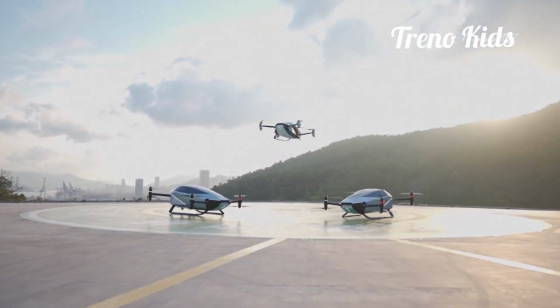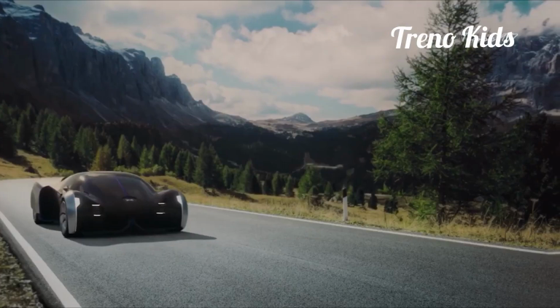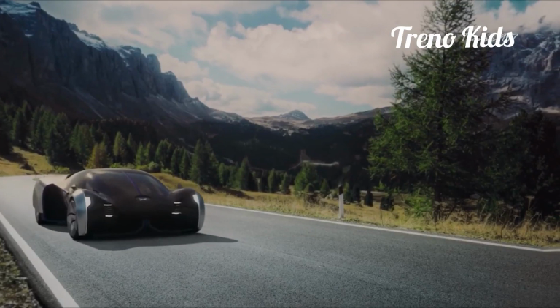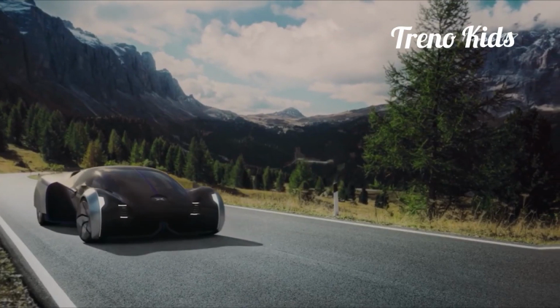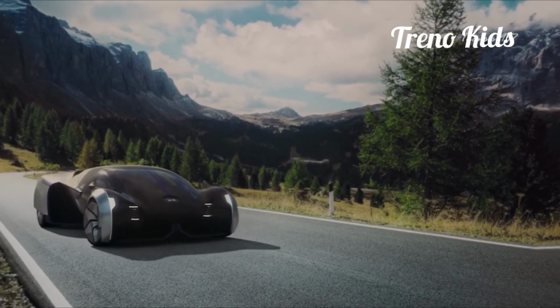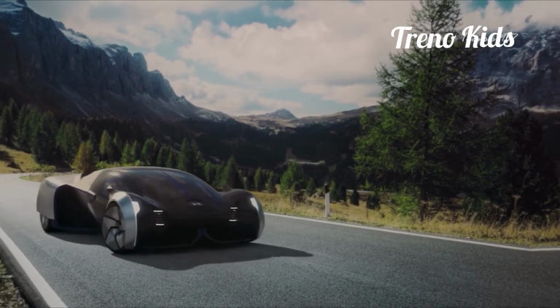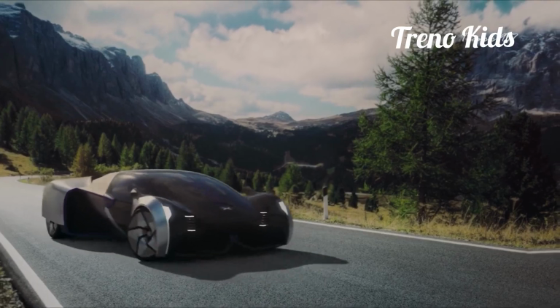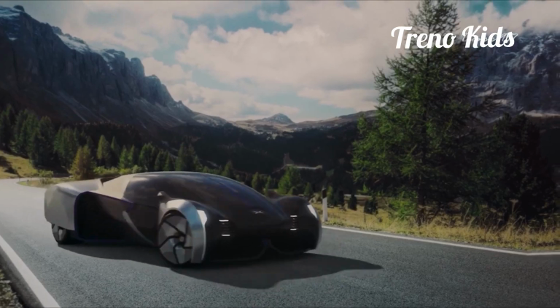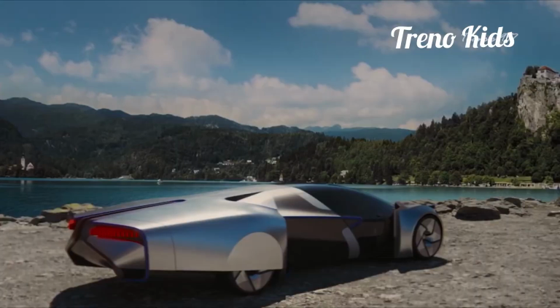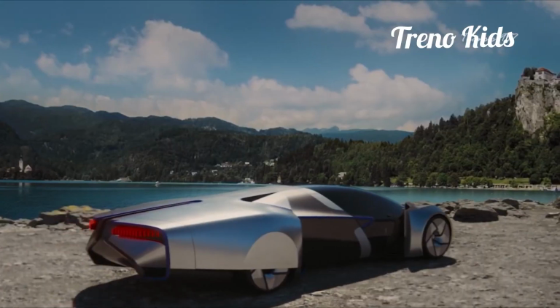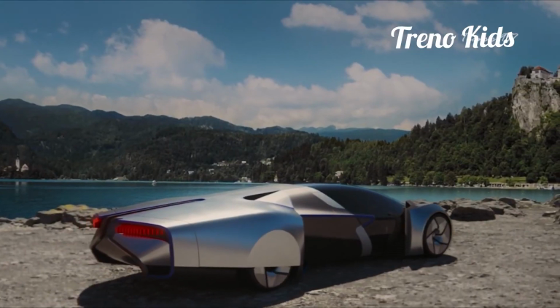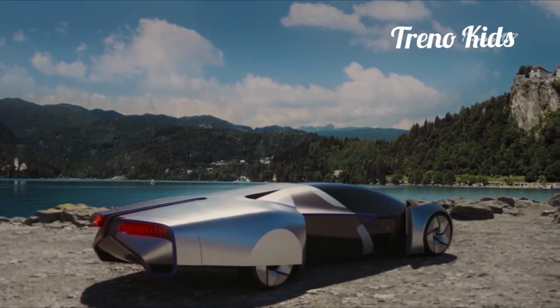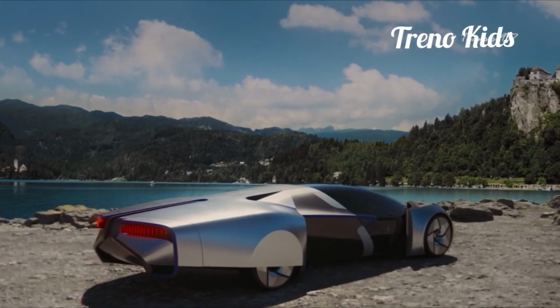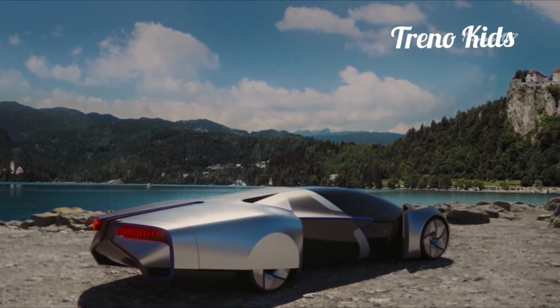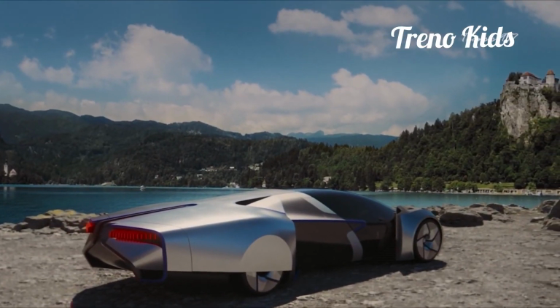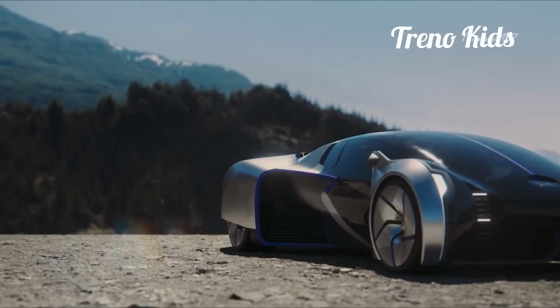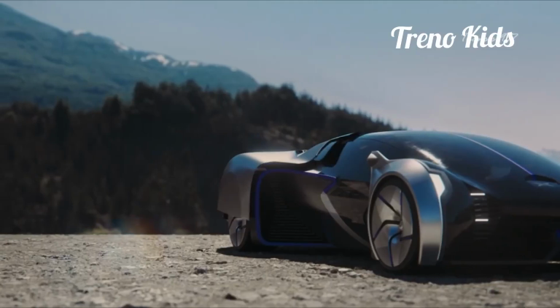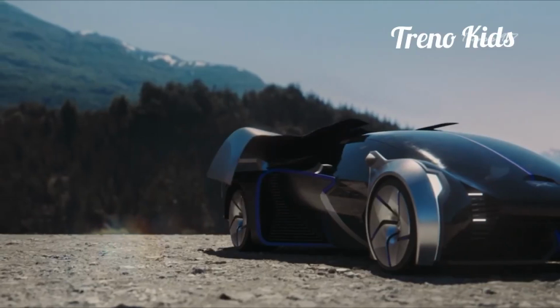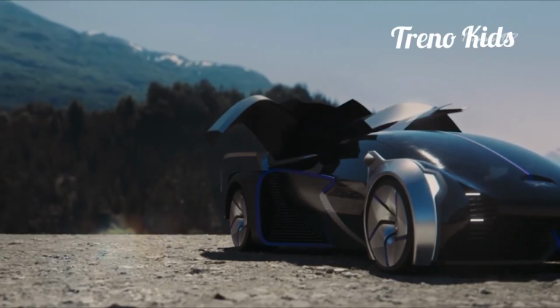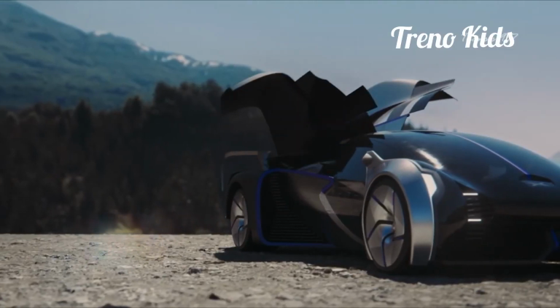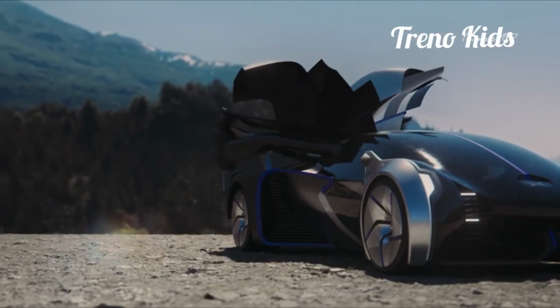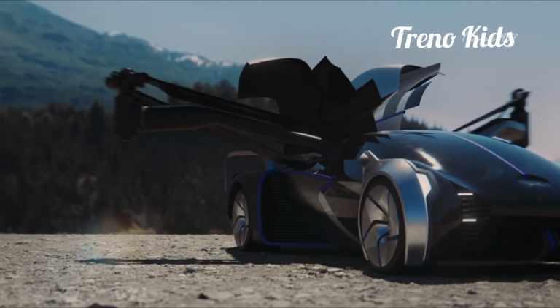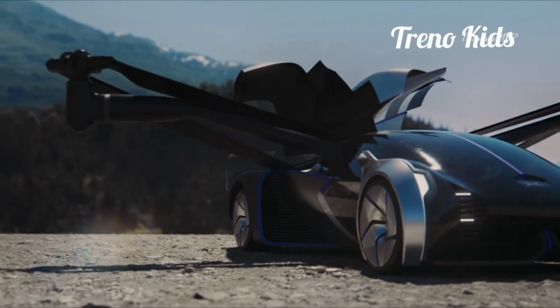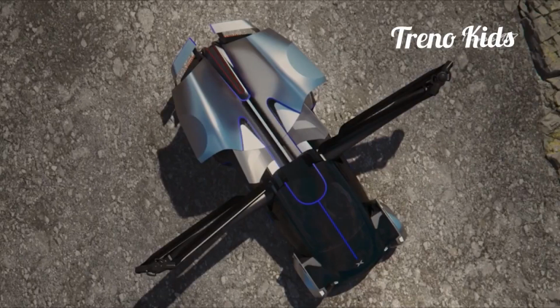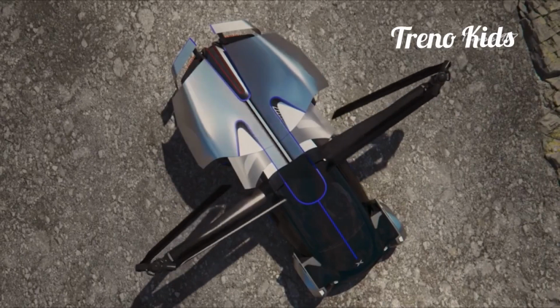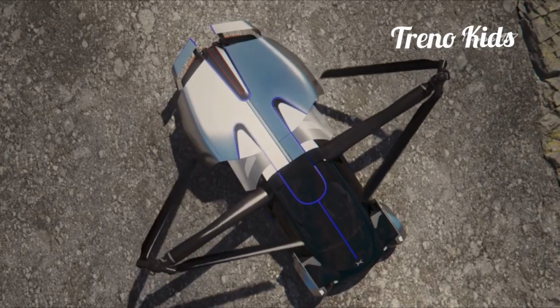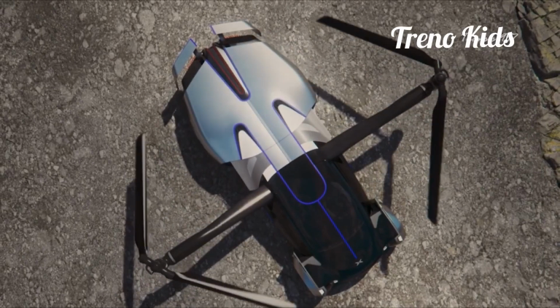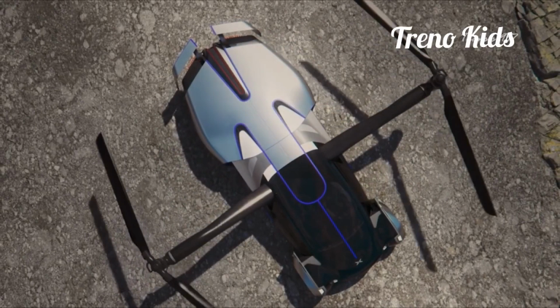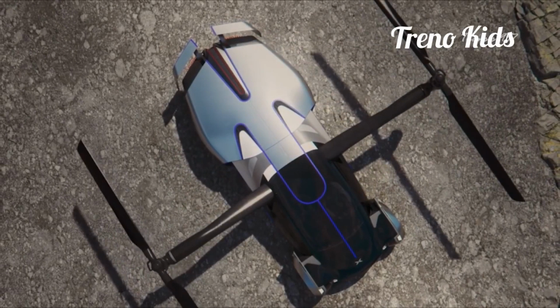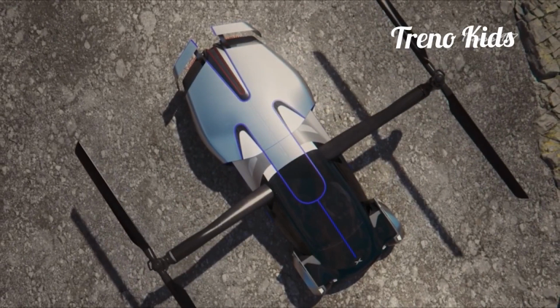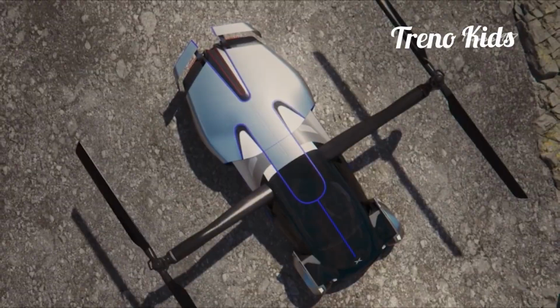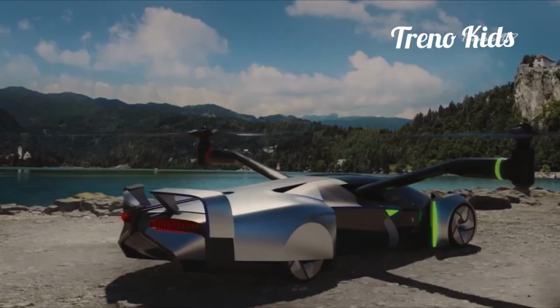A newer model — the sixth-generation flying car featuring a convenient switch from drive-to-flight mode — has been under development and is expected to launch at the end of 2024.